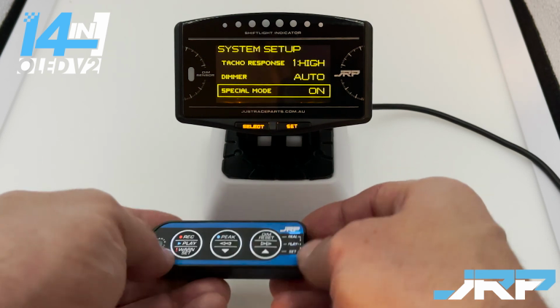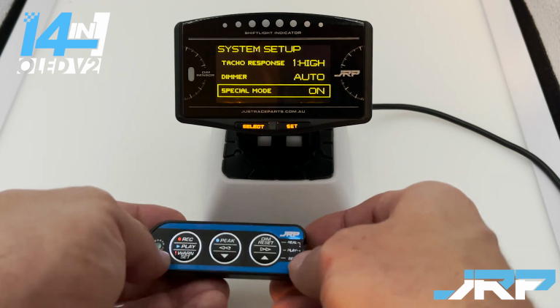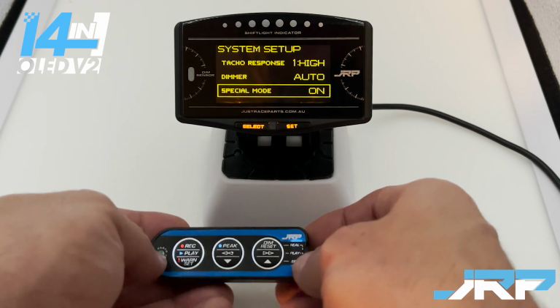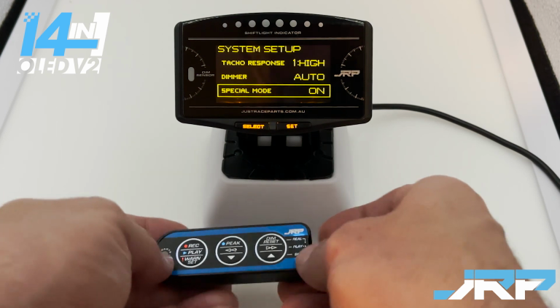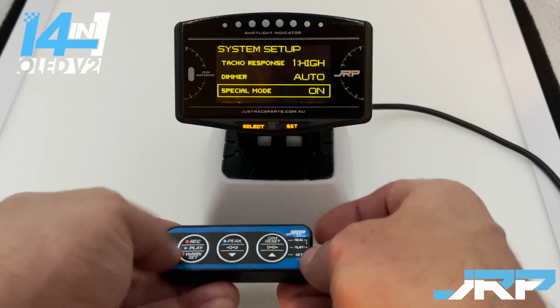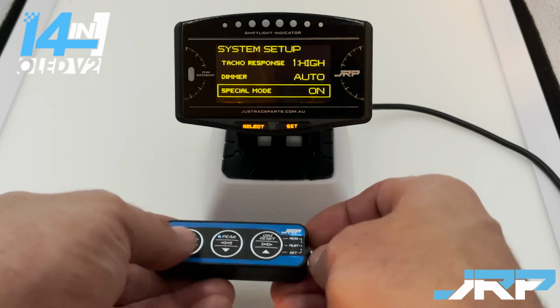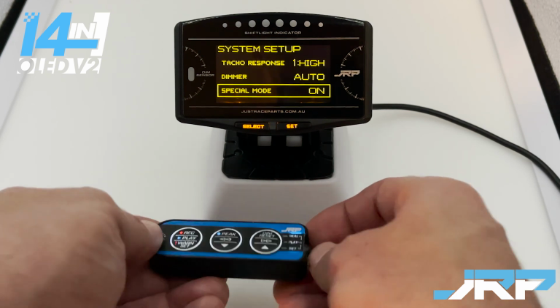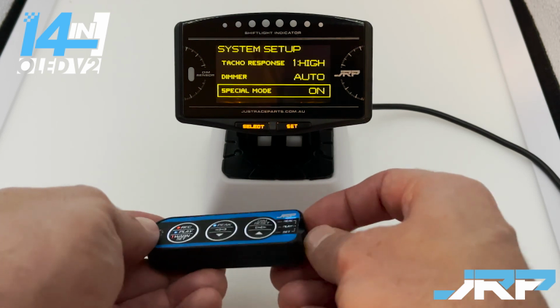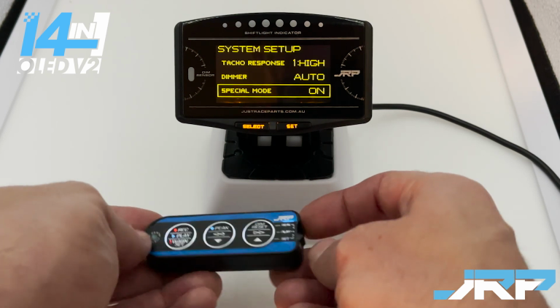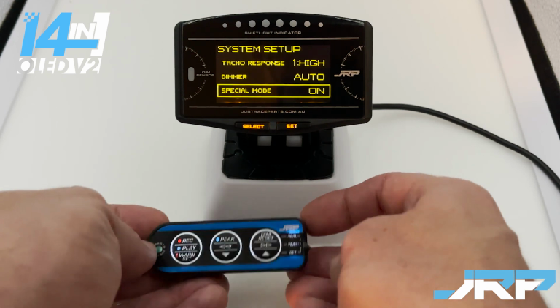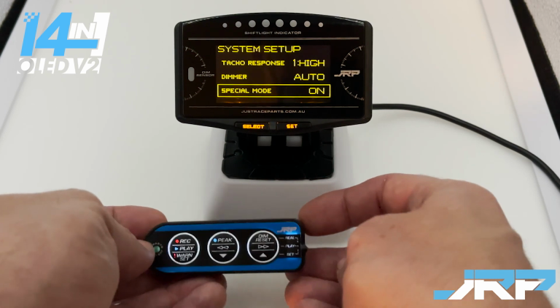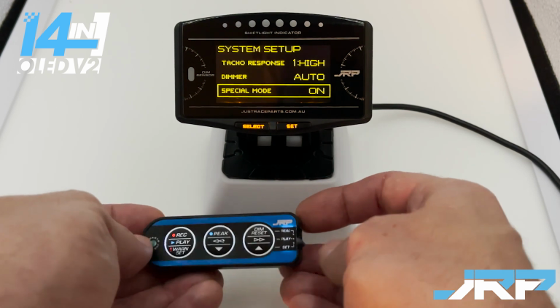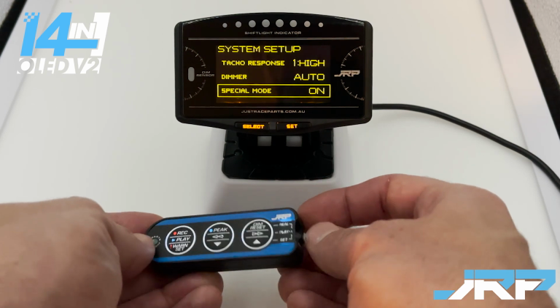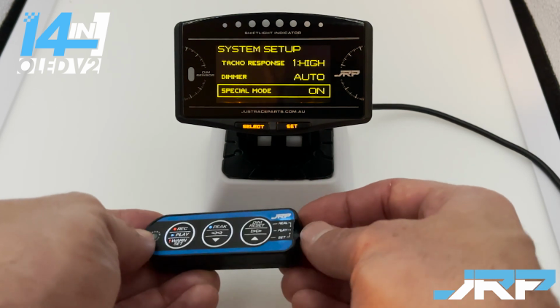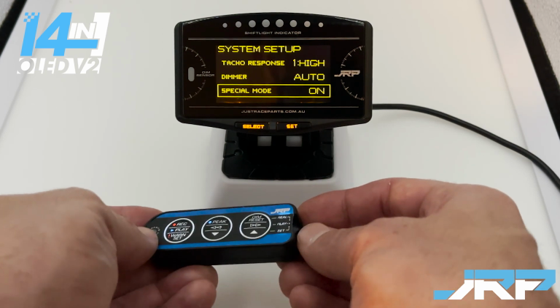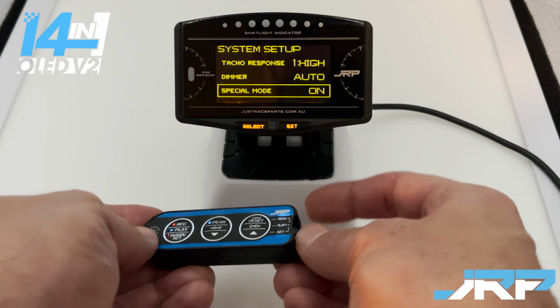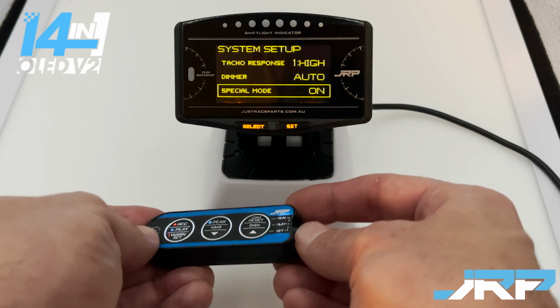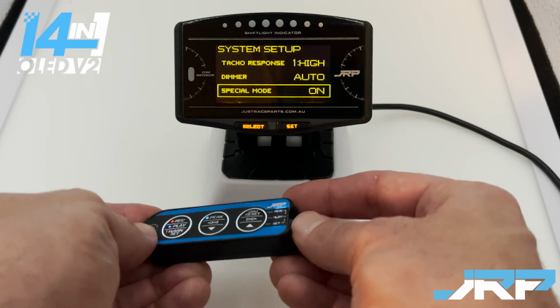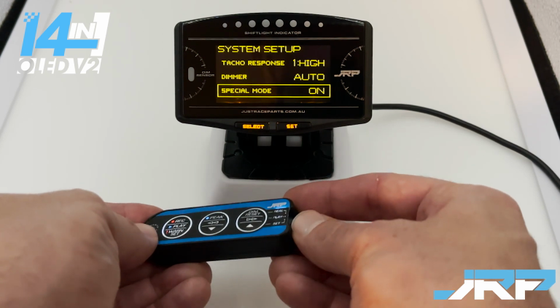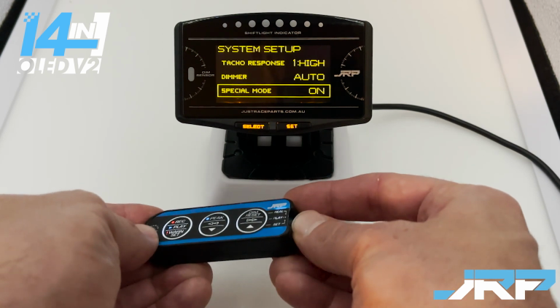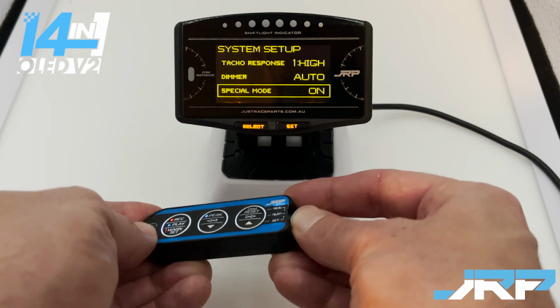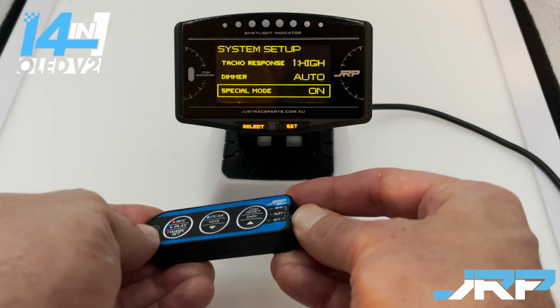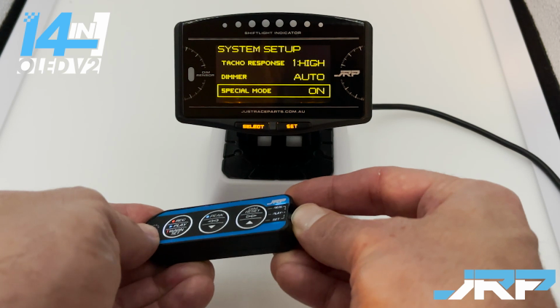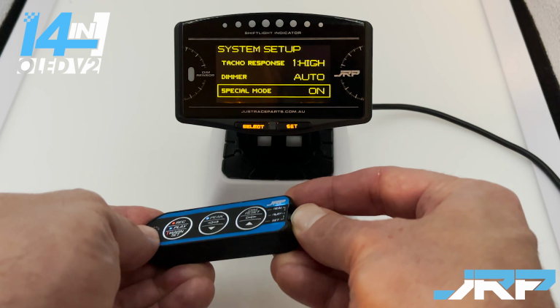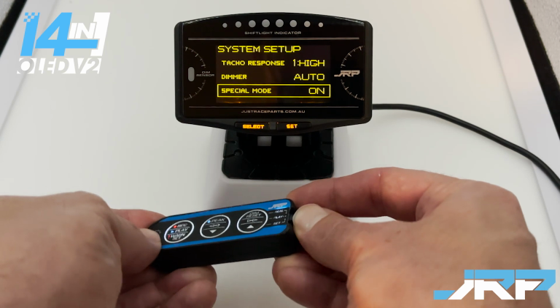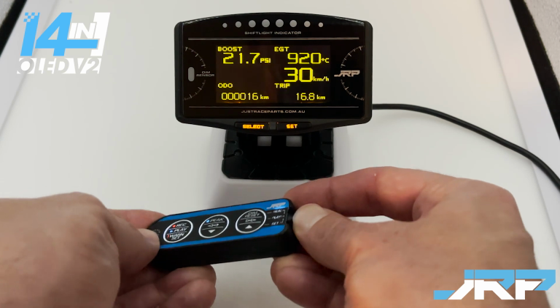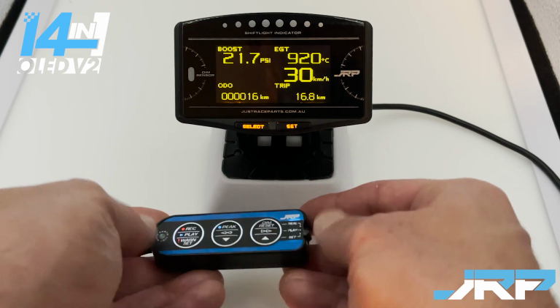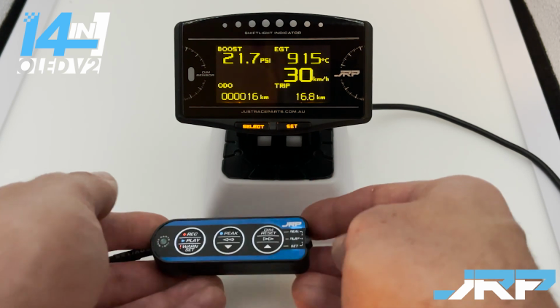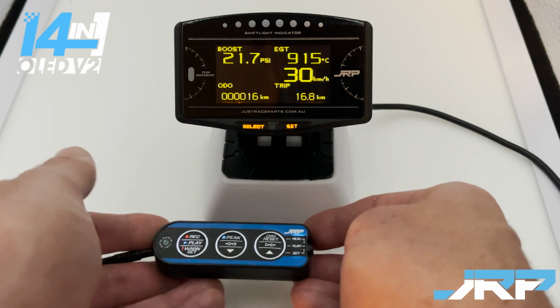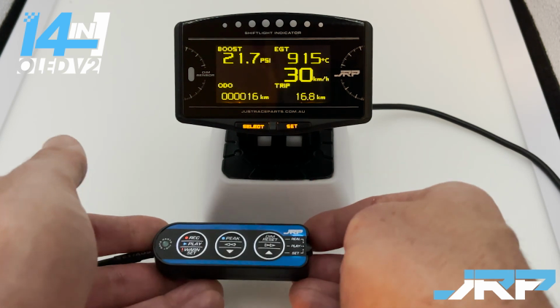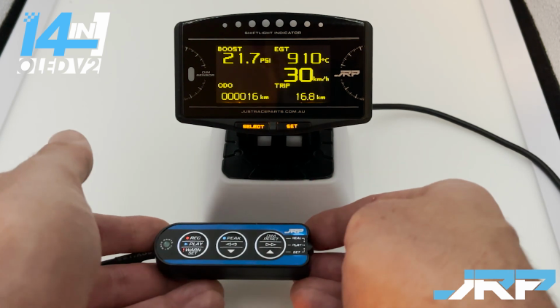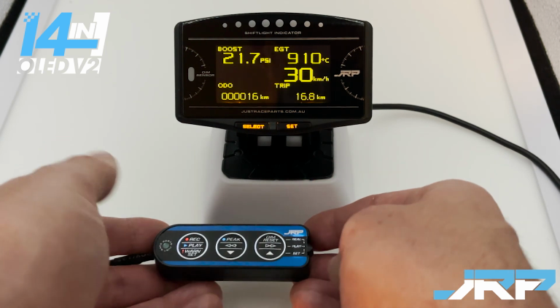Either the peak or dim button can change the setting. To get out of this menu, move the switch on the hand controller back up to play and it takes you back.